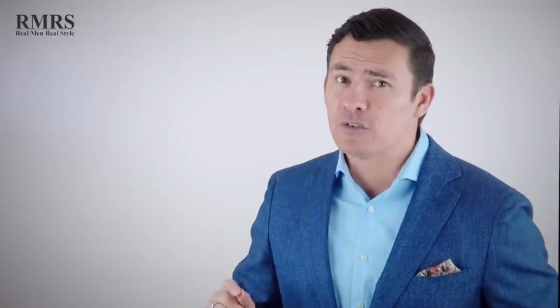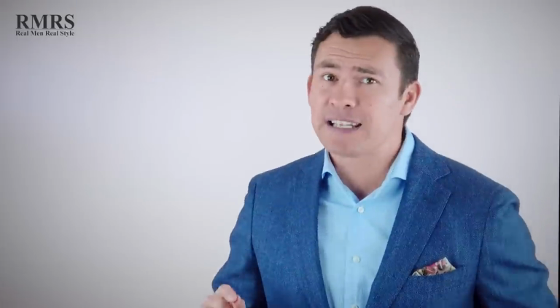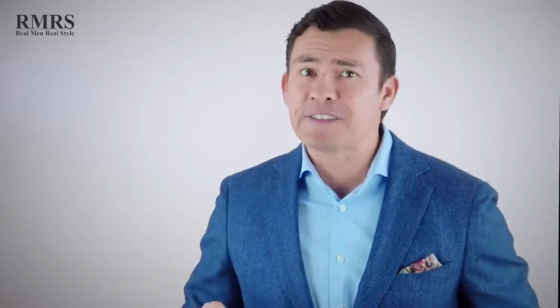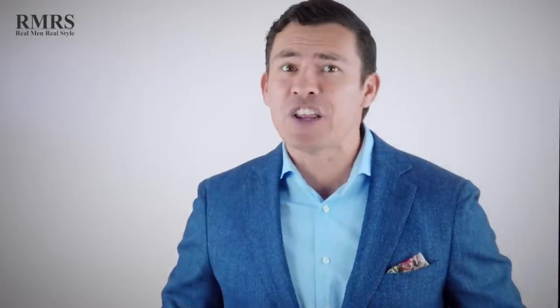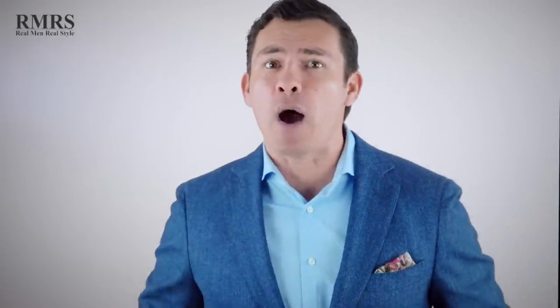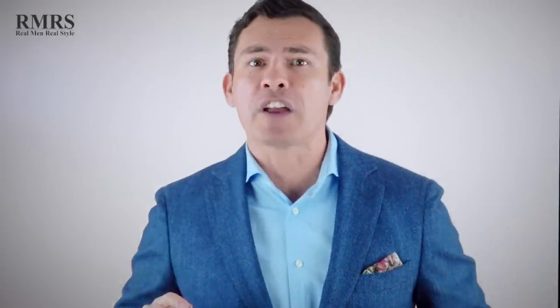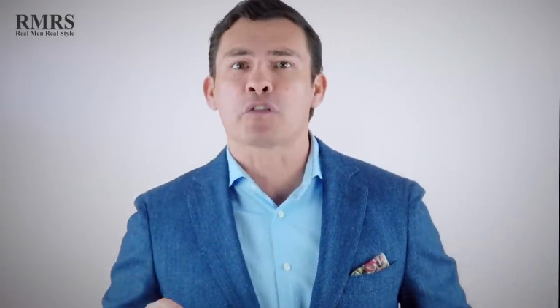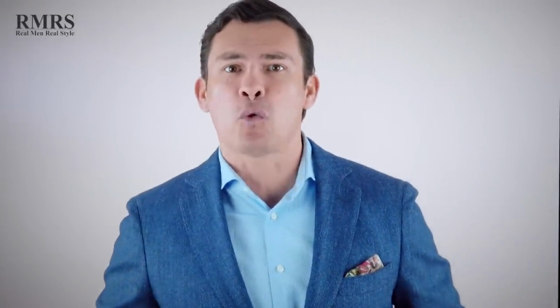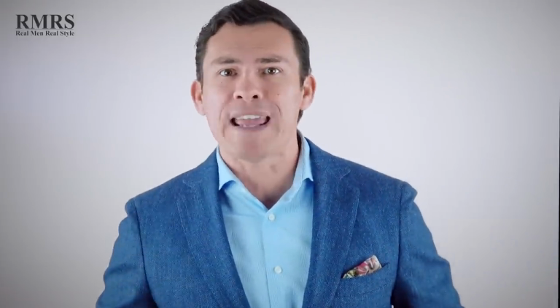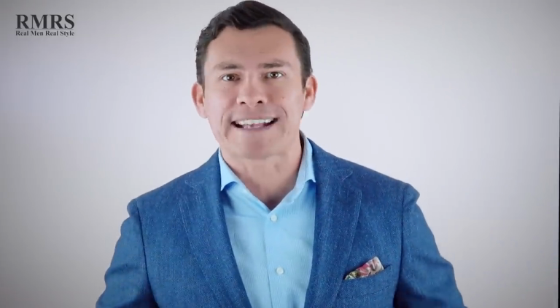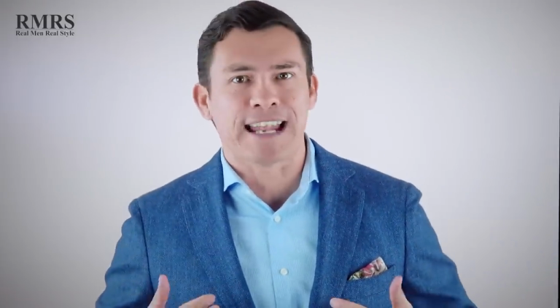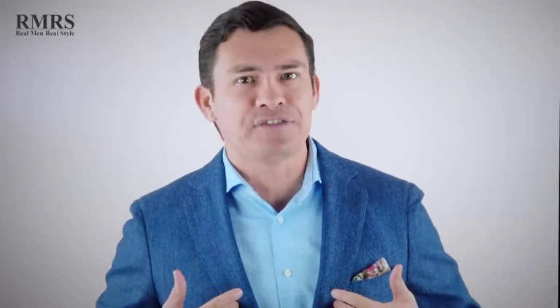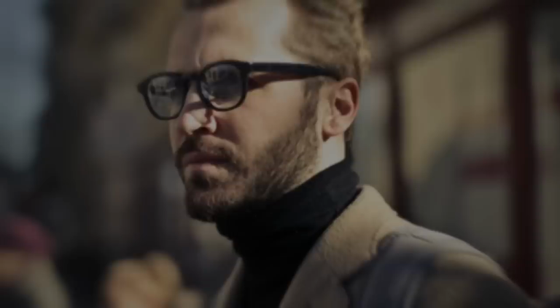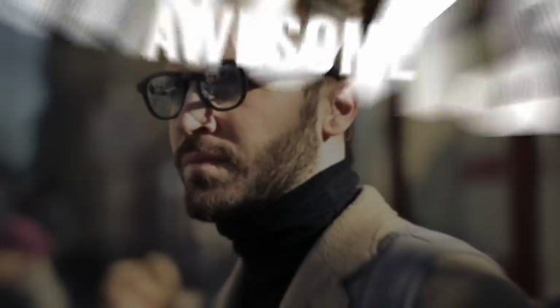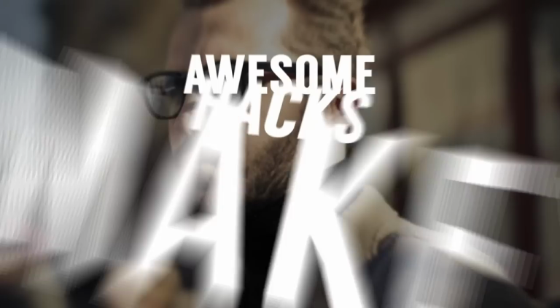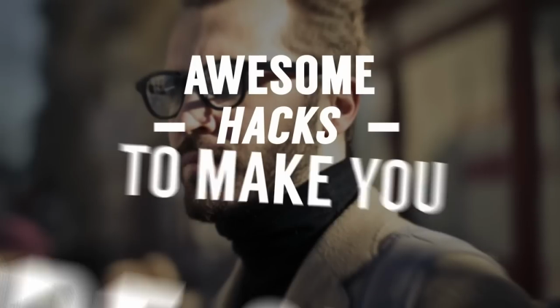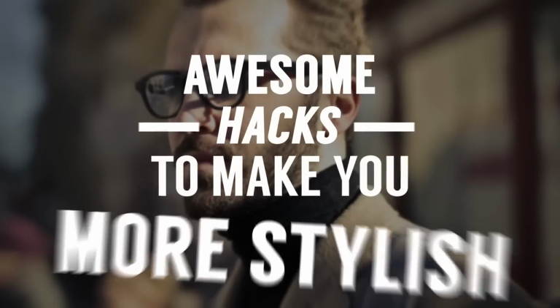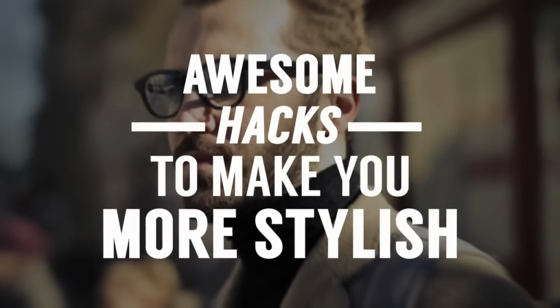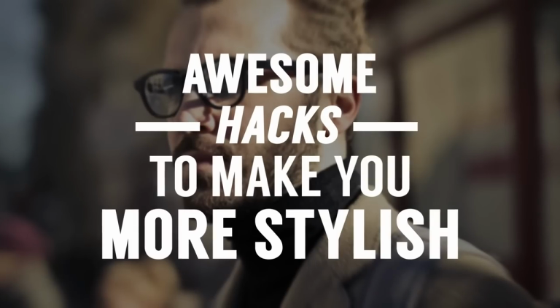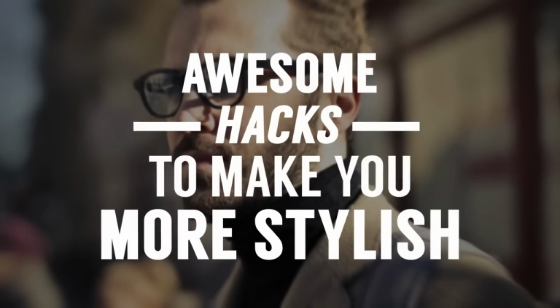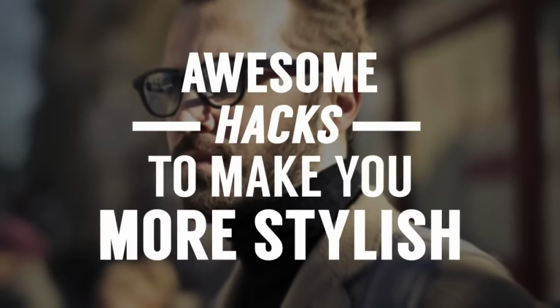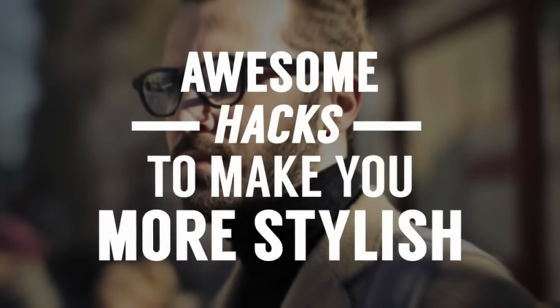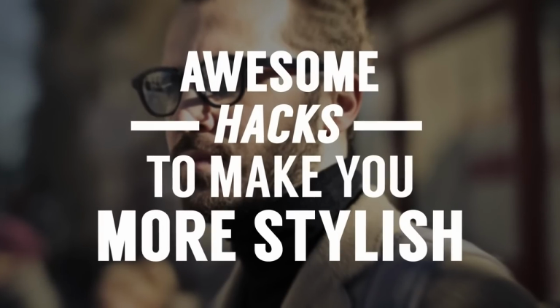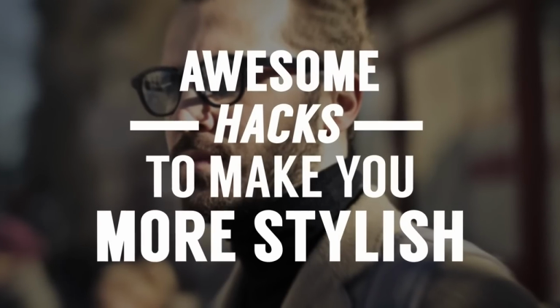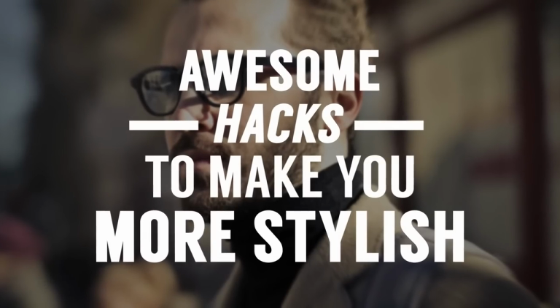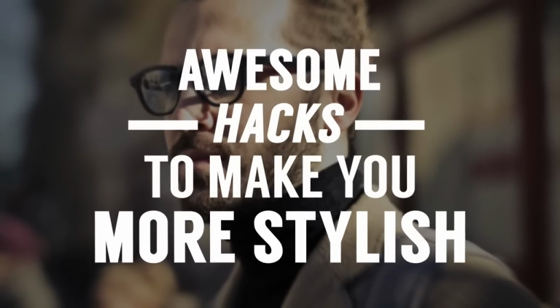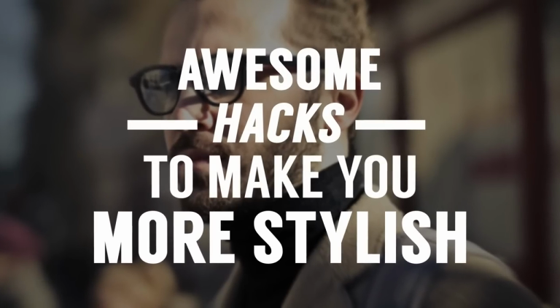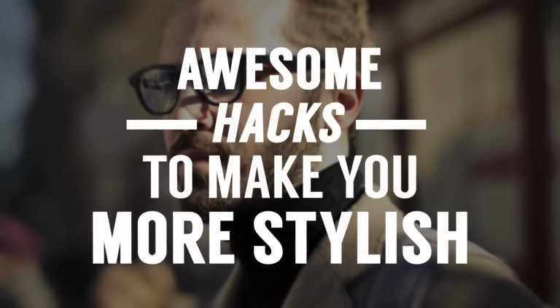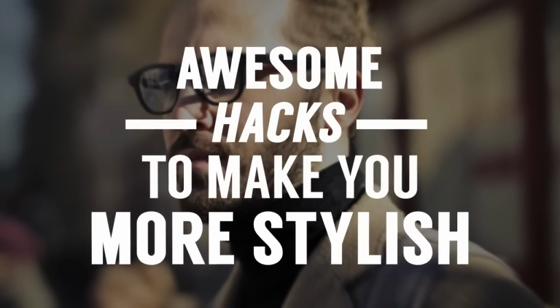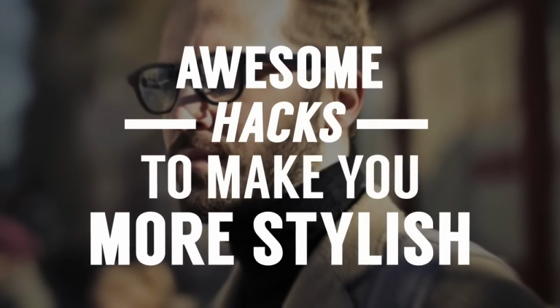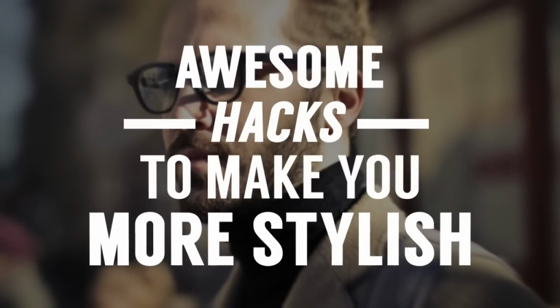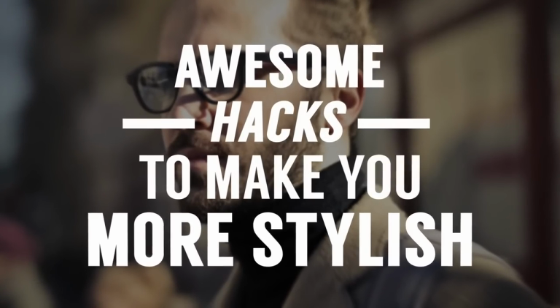In today's video, I've got over 20 hacks that I've tested and used, and I want to share them with you to make you more stylish.